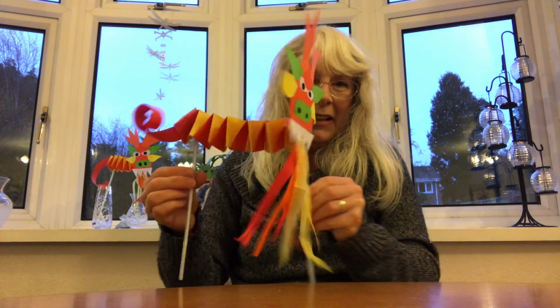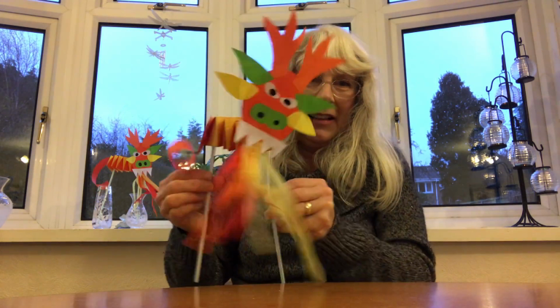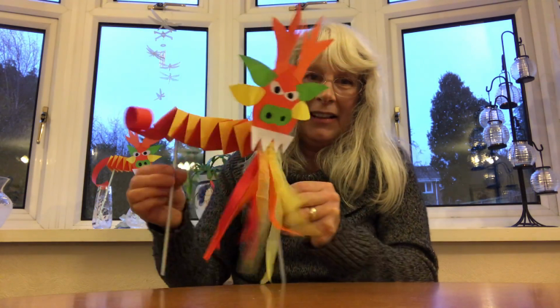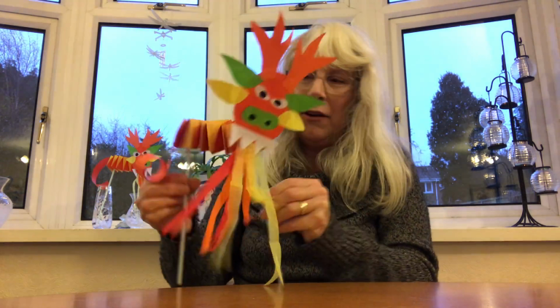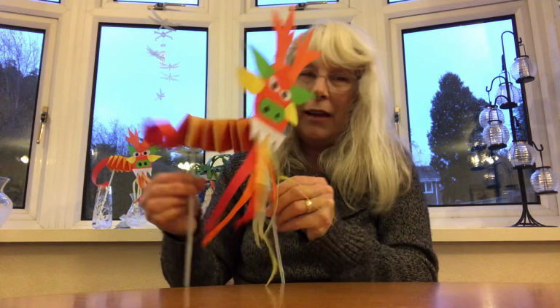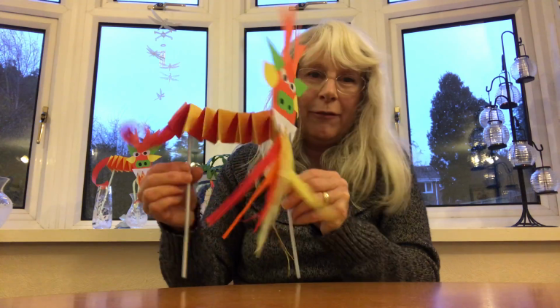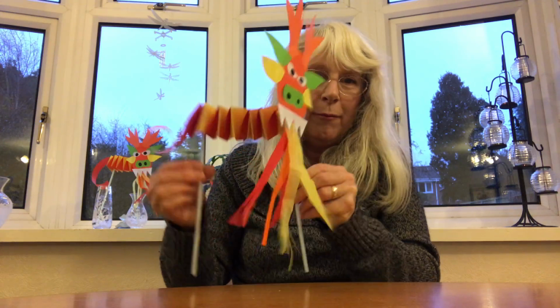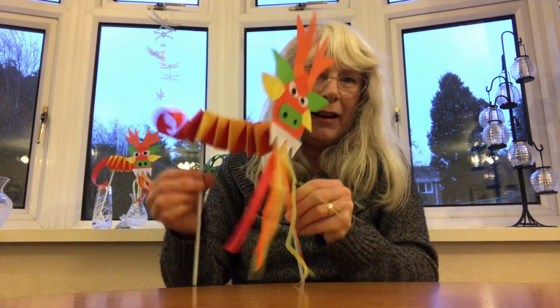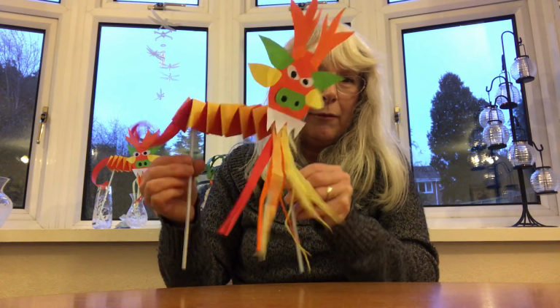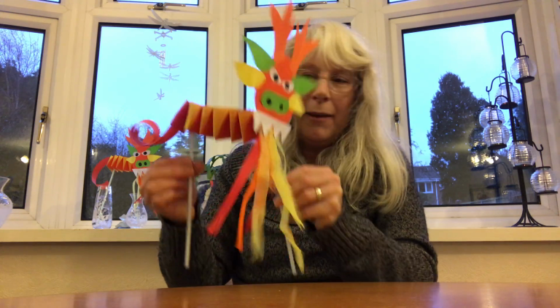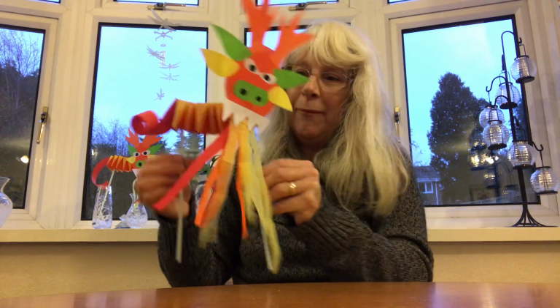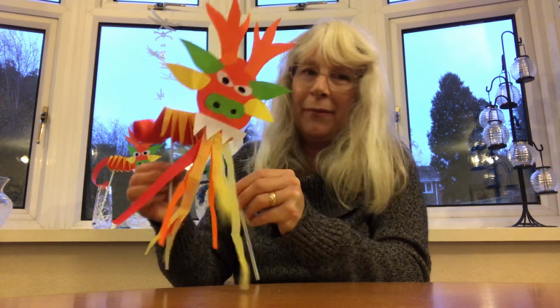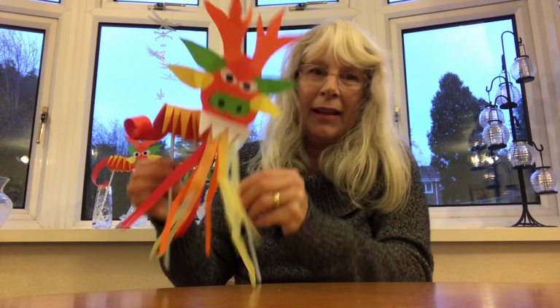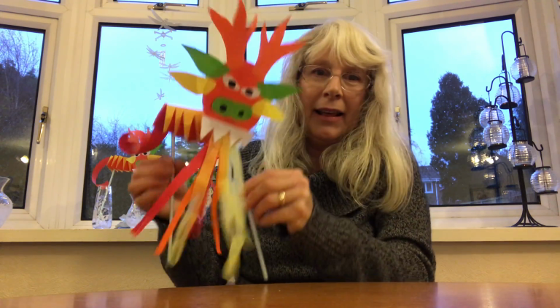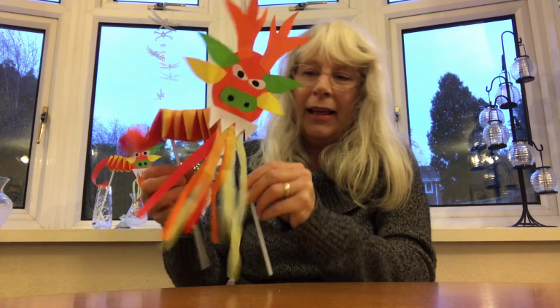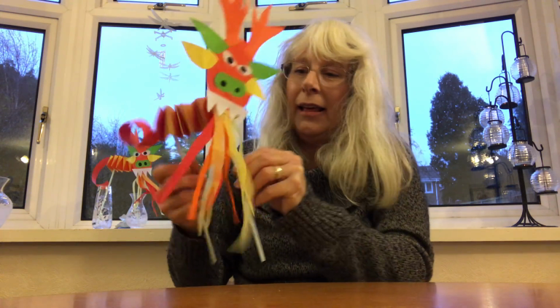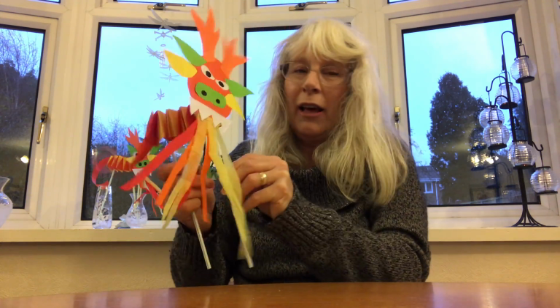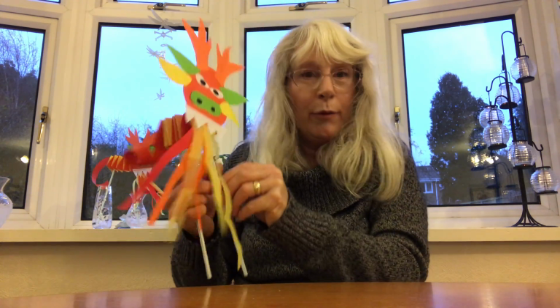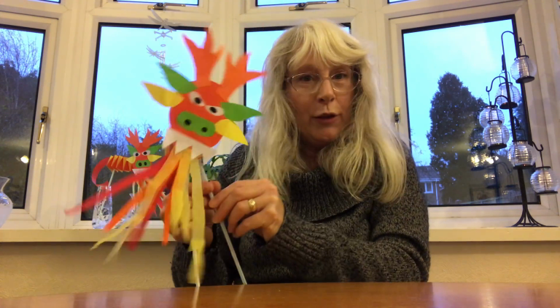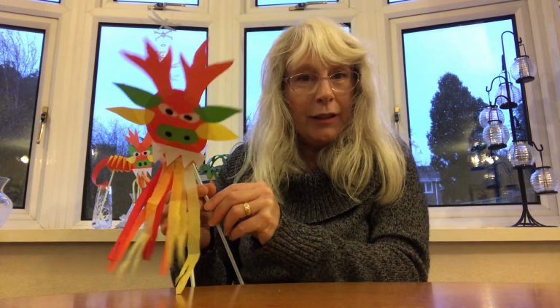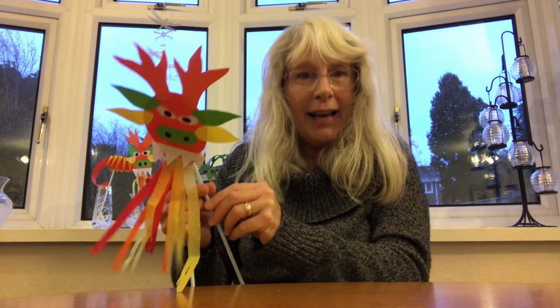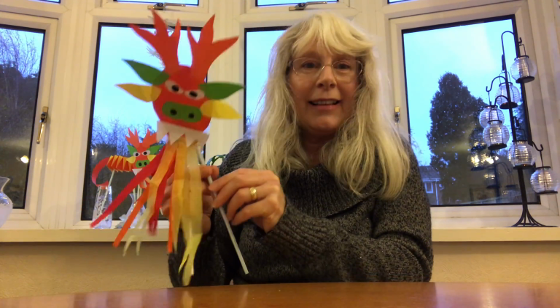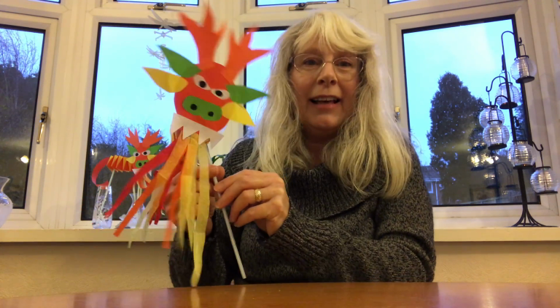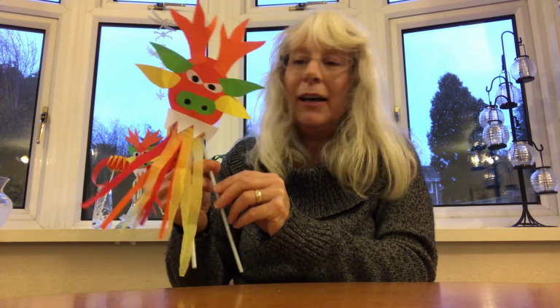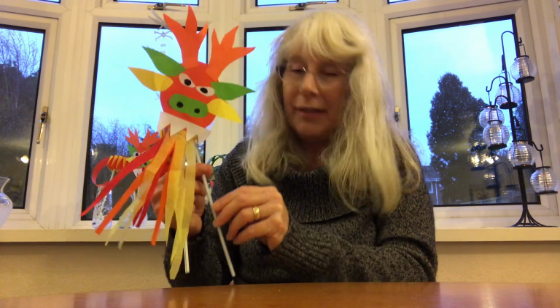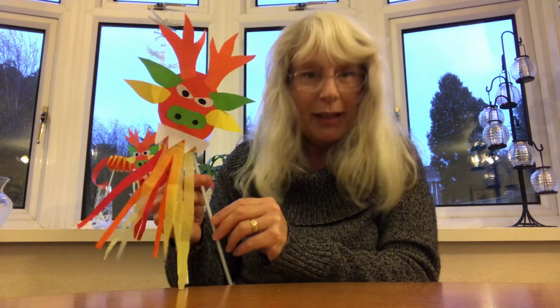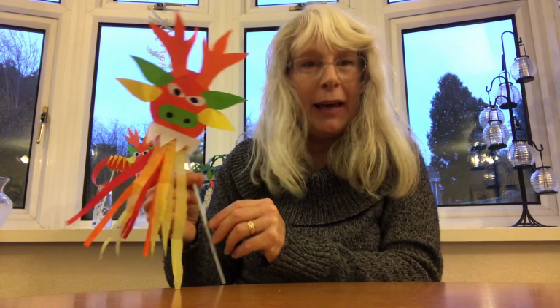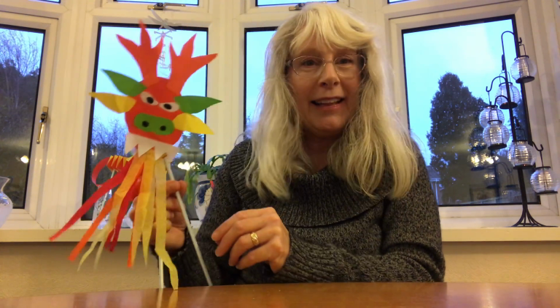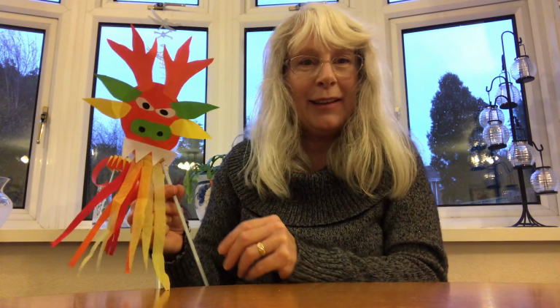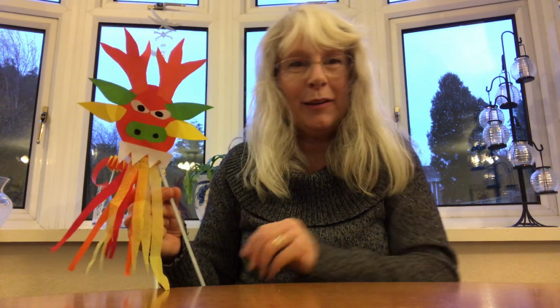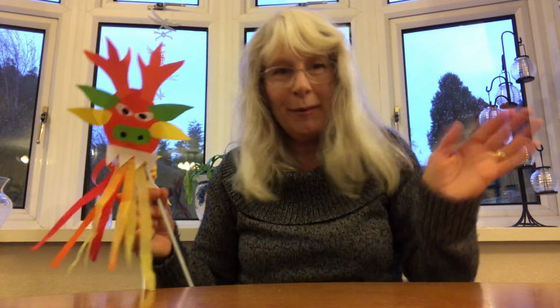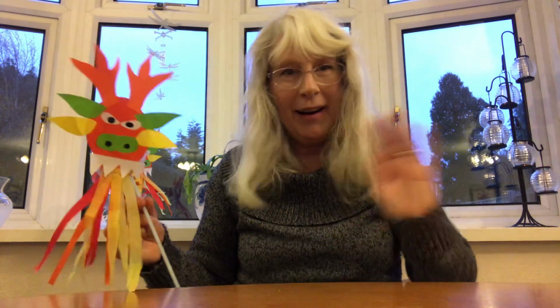Have fun playing with it. Hope you enjoyed that and see you again soon. Bye!